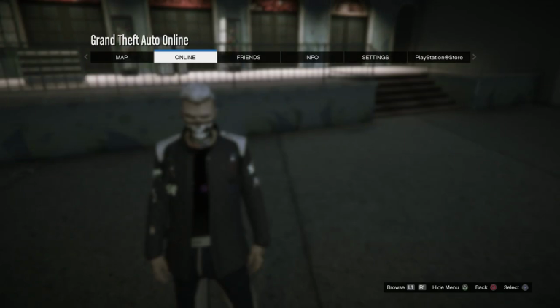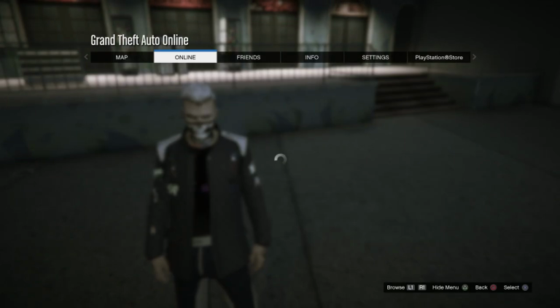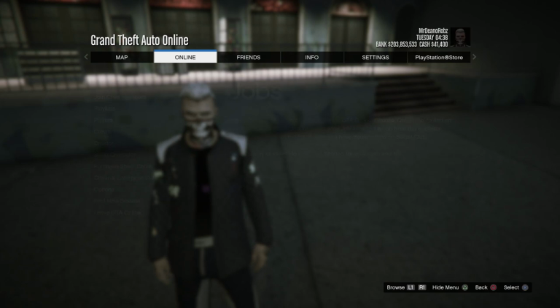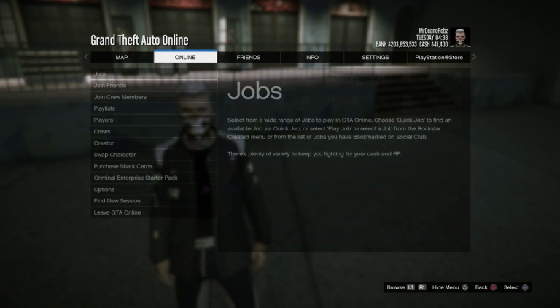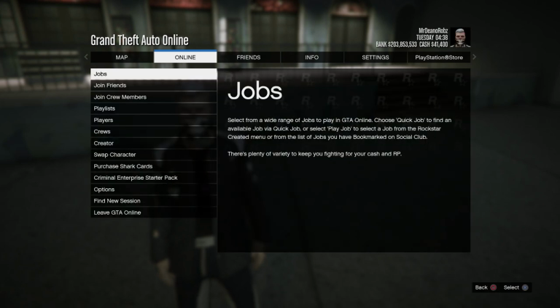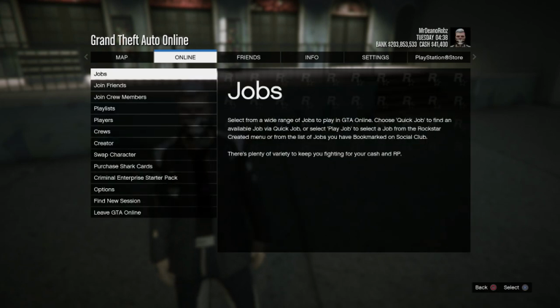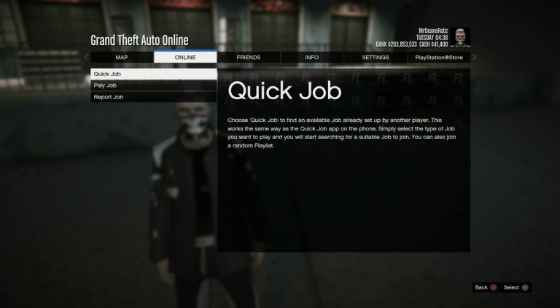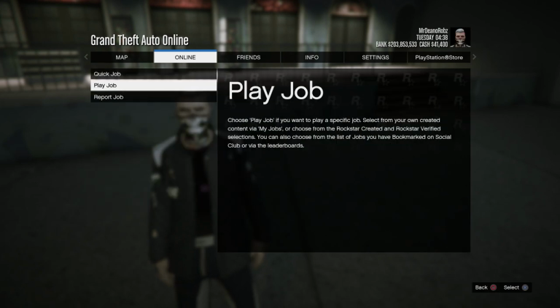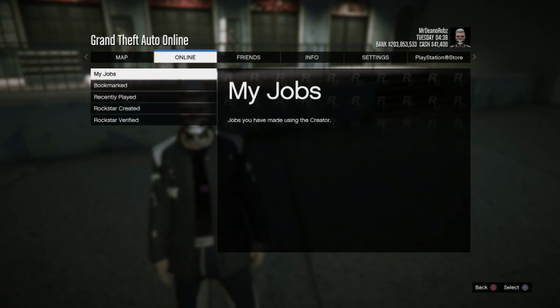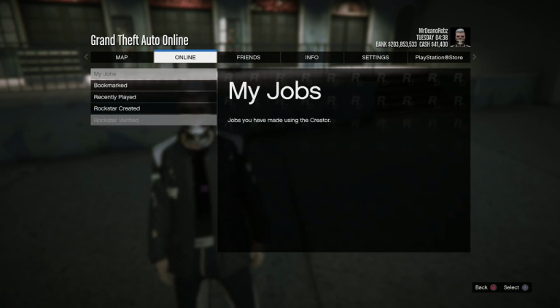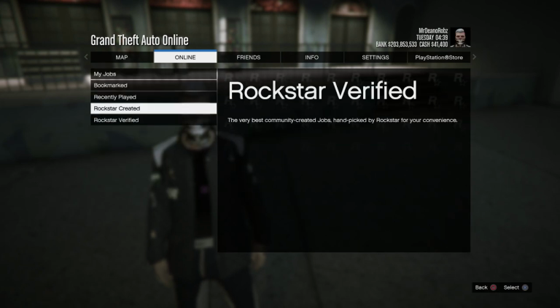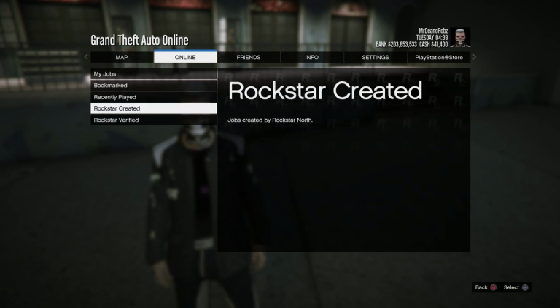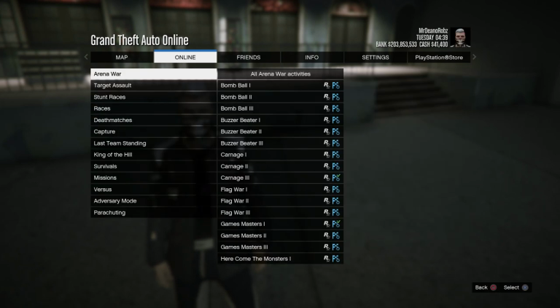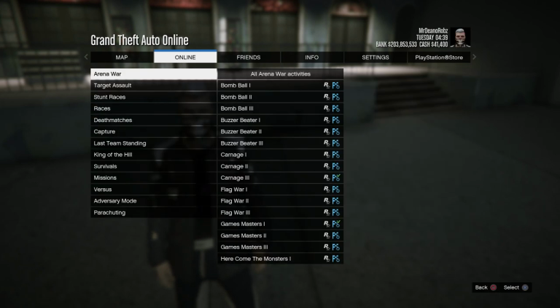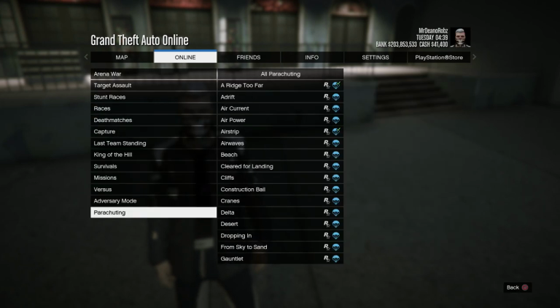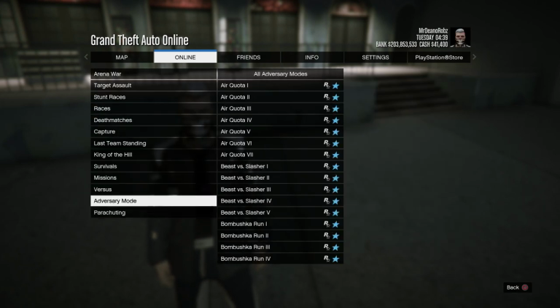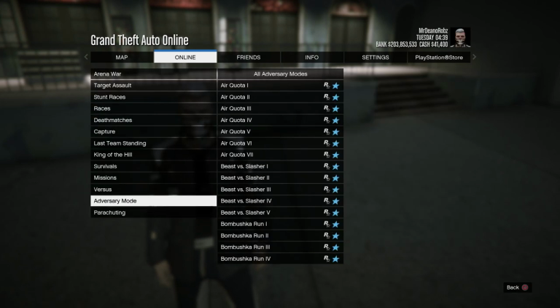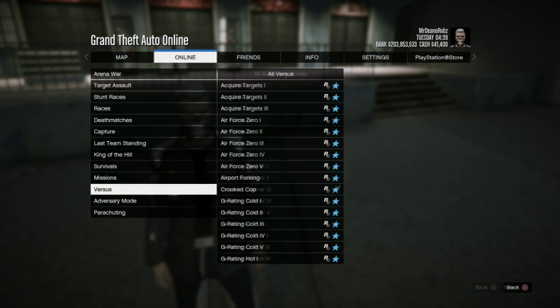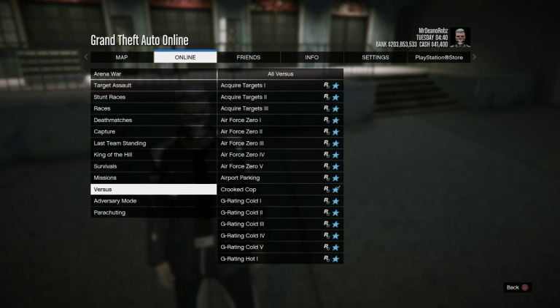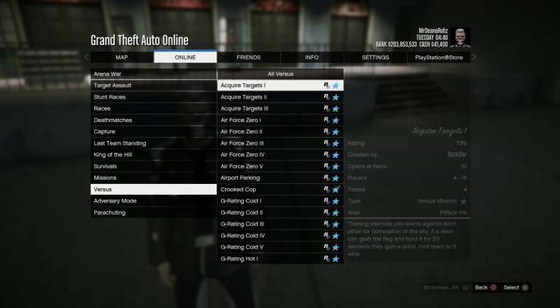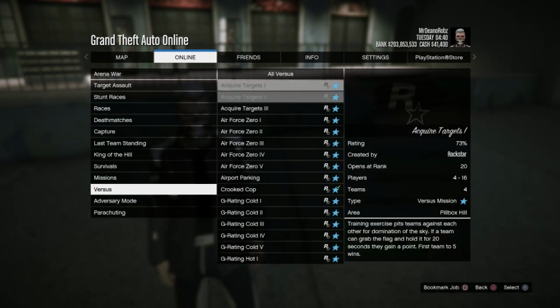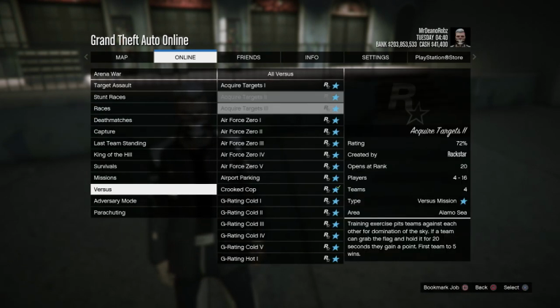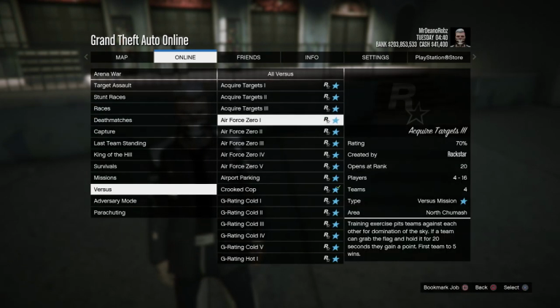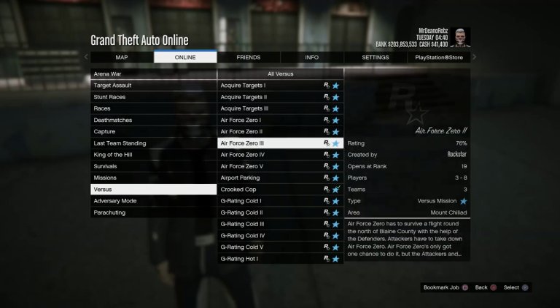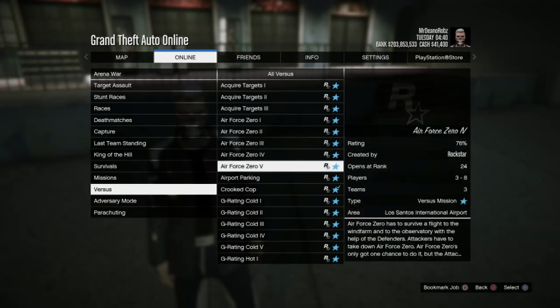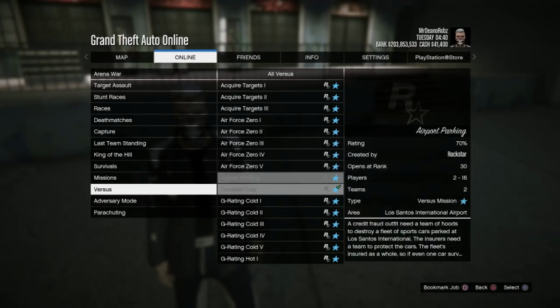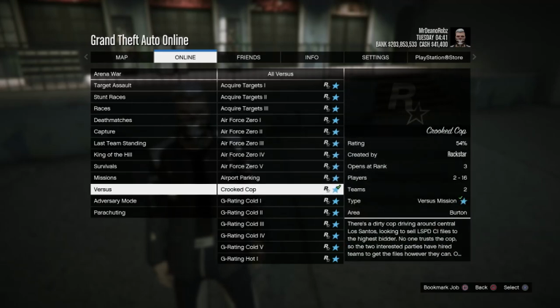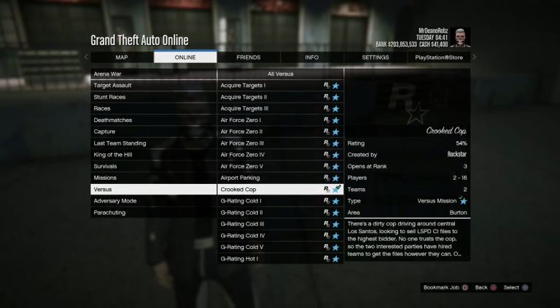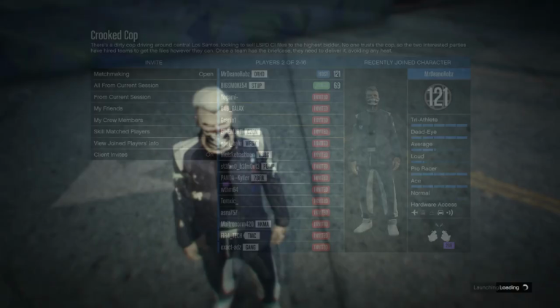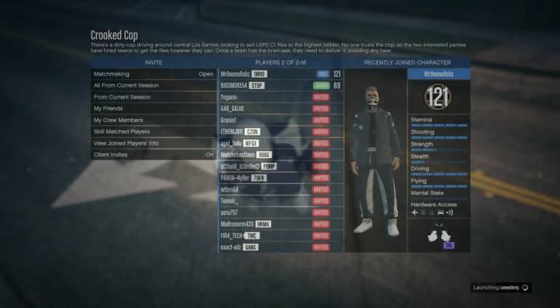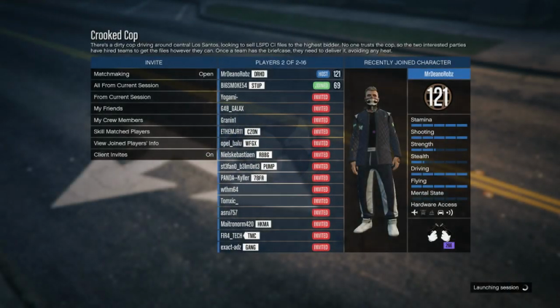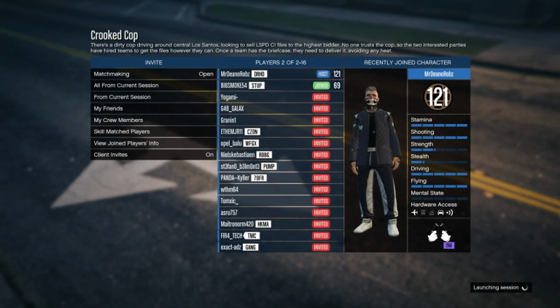This is what you should look like once you've done the Beth glitch — the two-consoles glitch, whatever you want to call it. When you spawn online, go ahead and host up a Crooked Cop mission and set it to Player Owned Clothing.